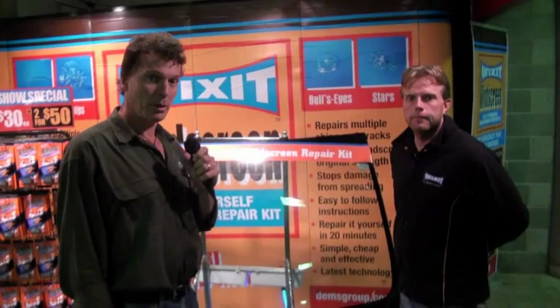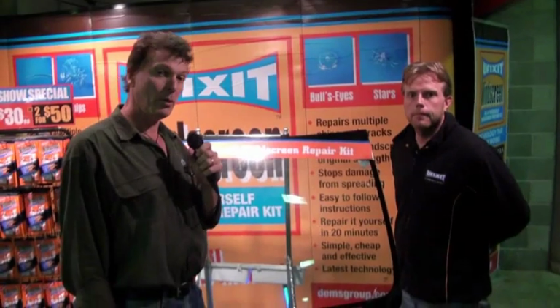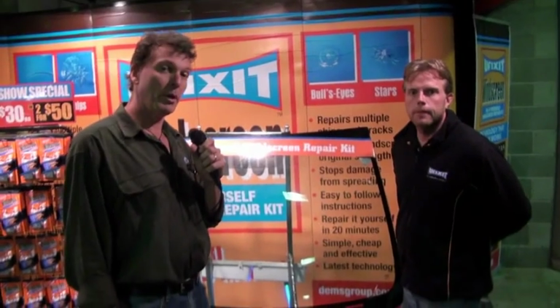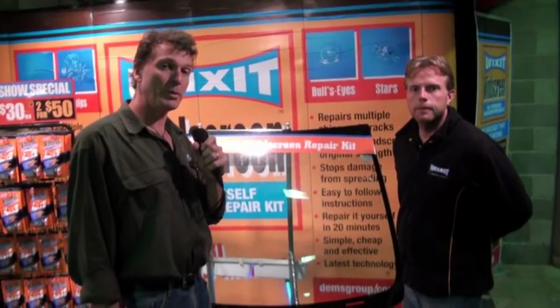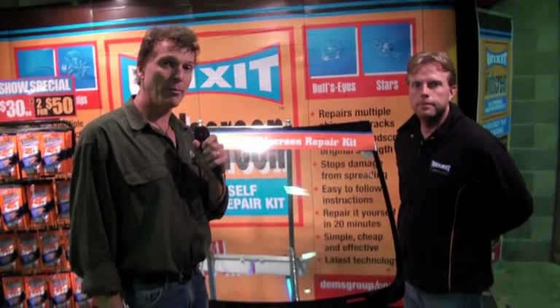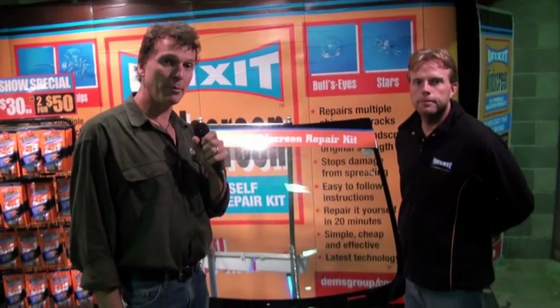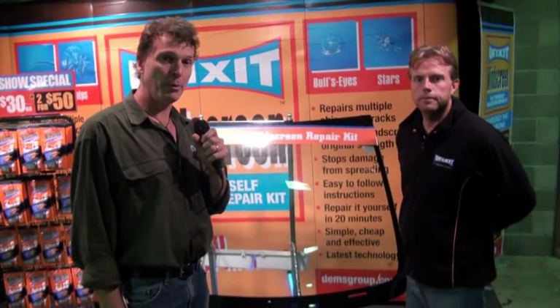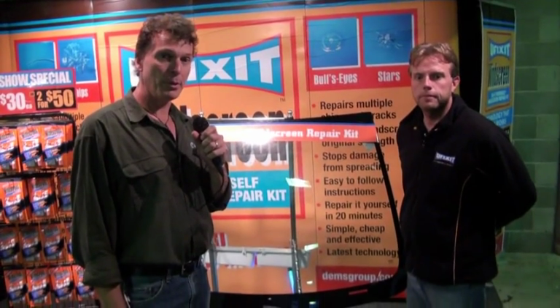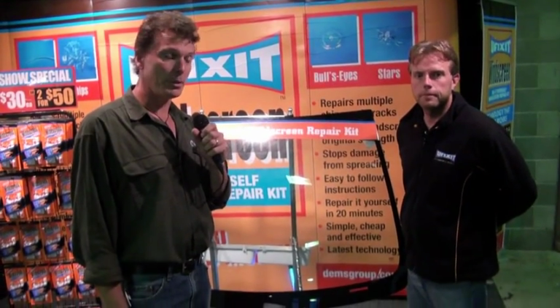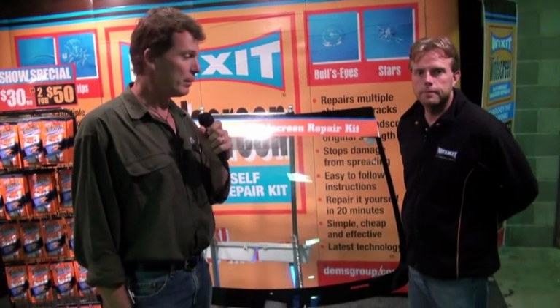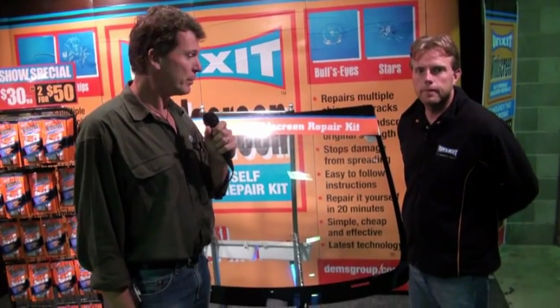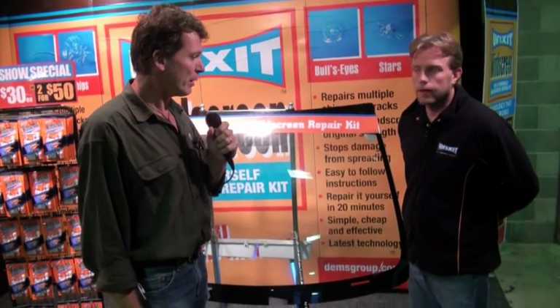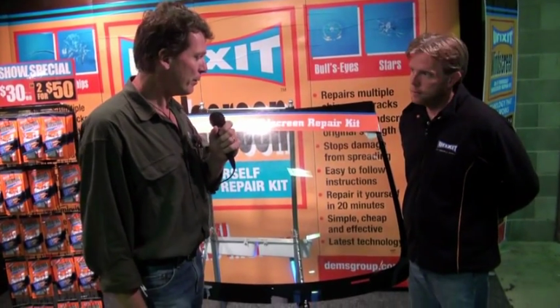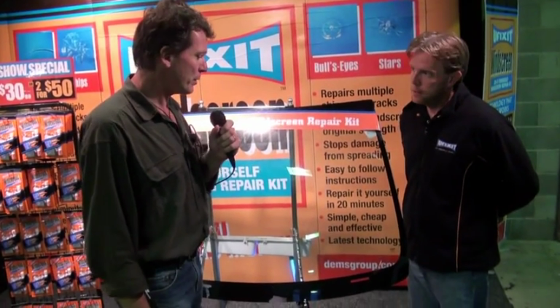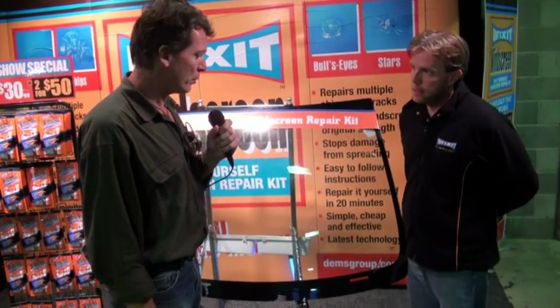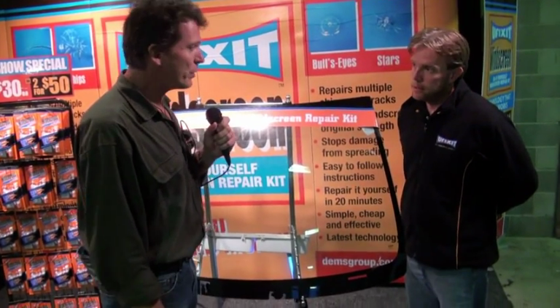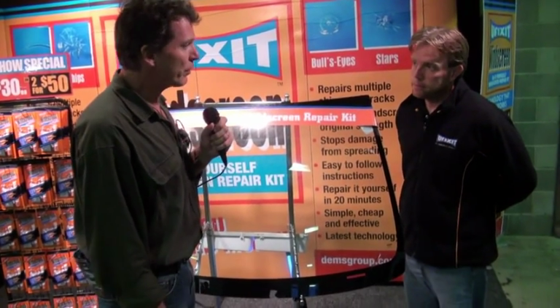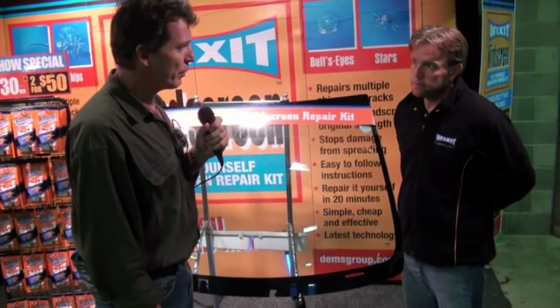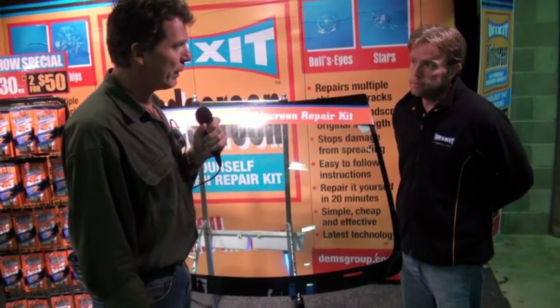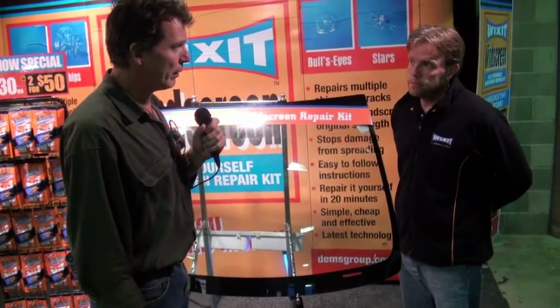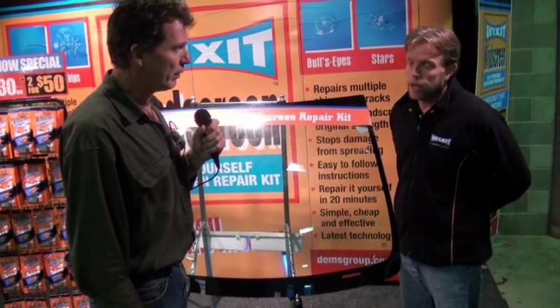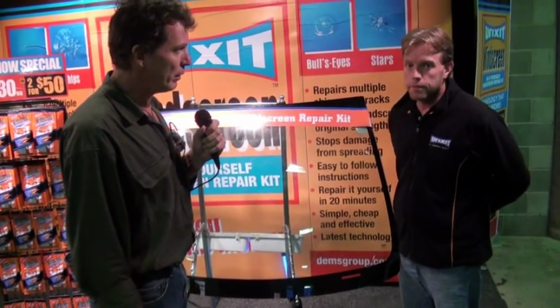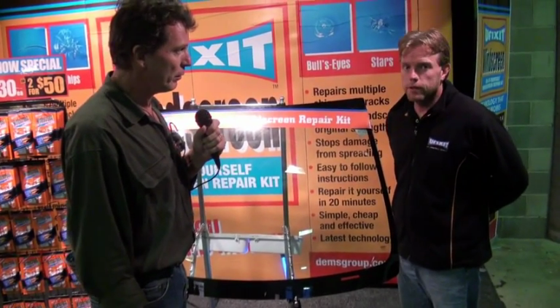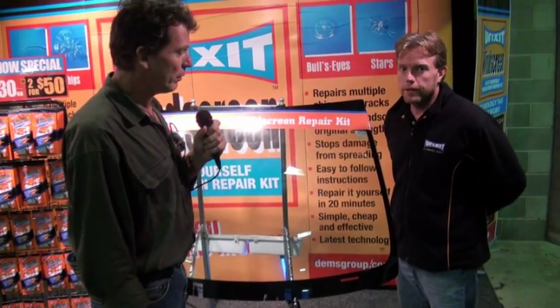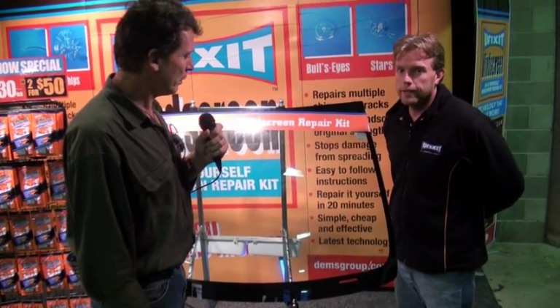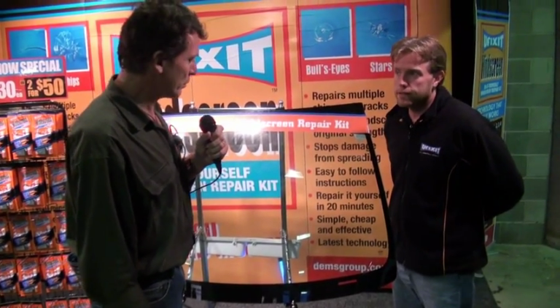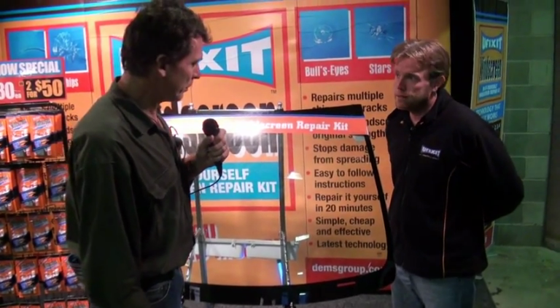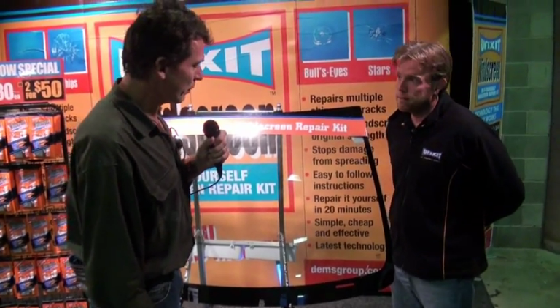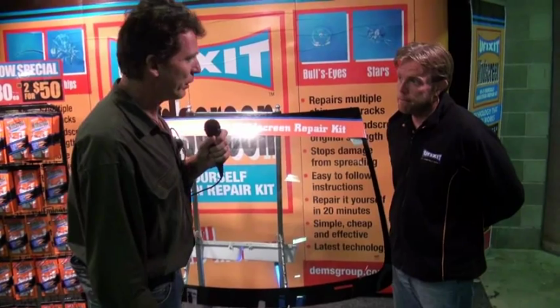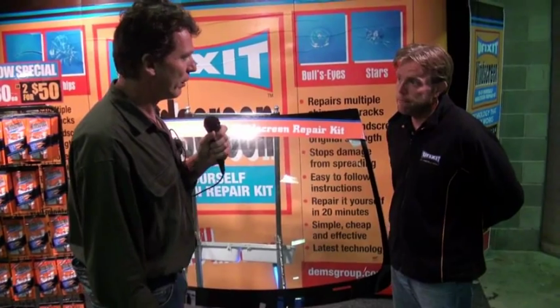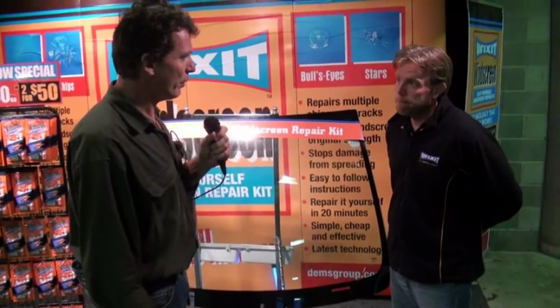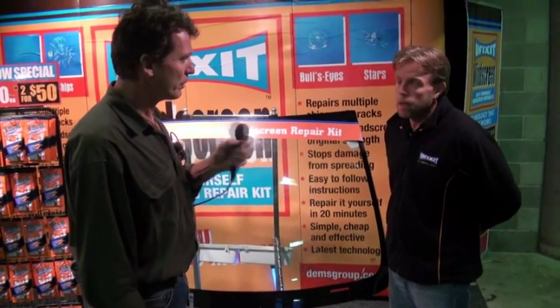Here we're now with Dave from New Fix It. Dave, this is a windscreen repair. Can you give us a bit of an idea how it works?